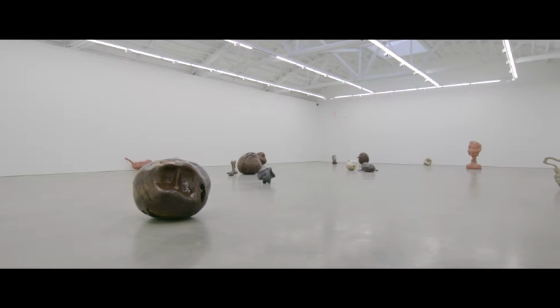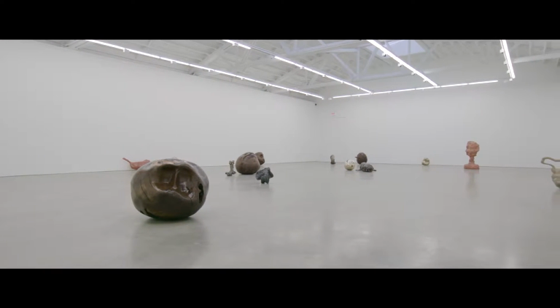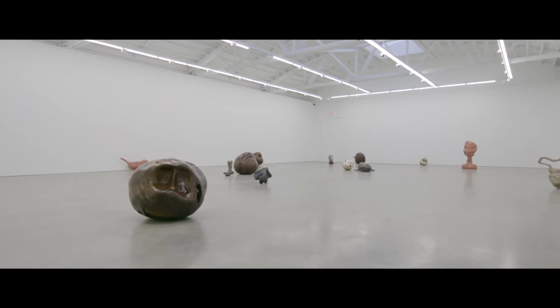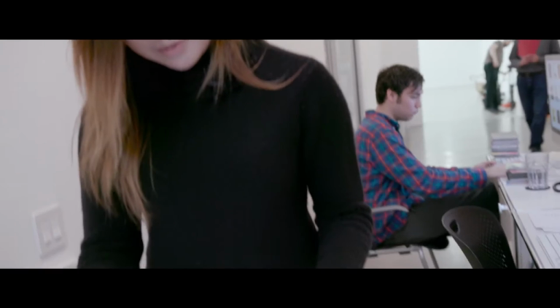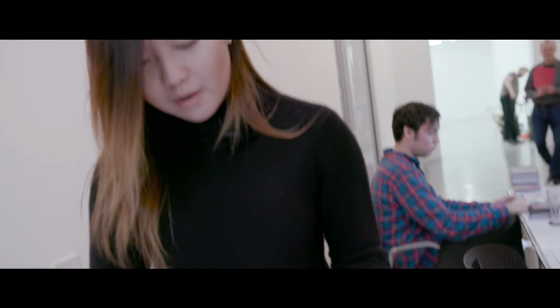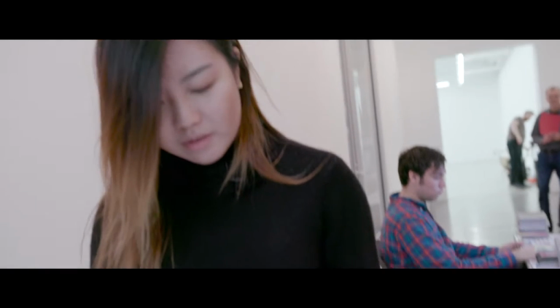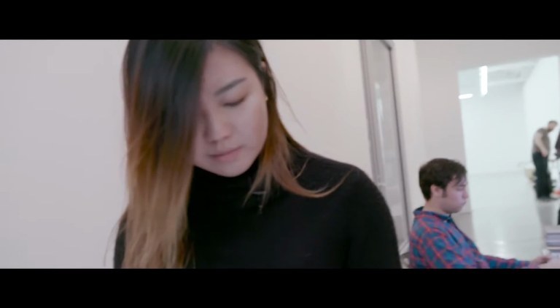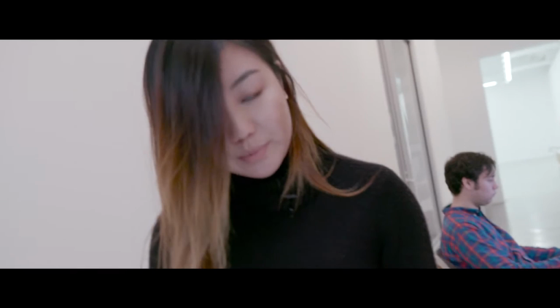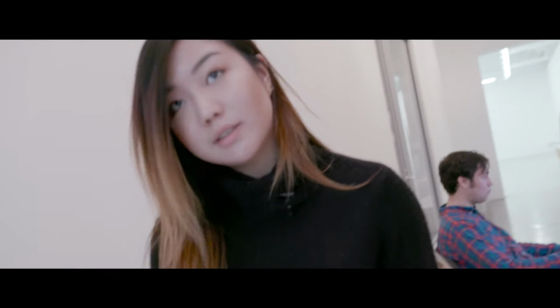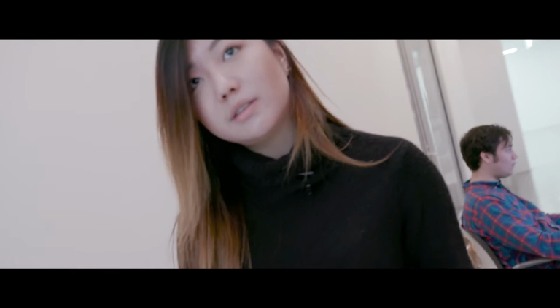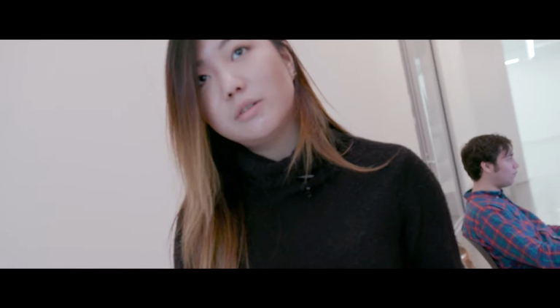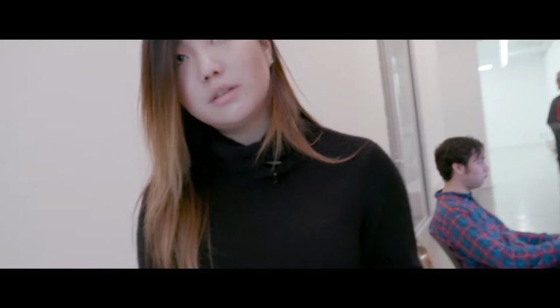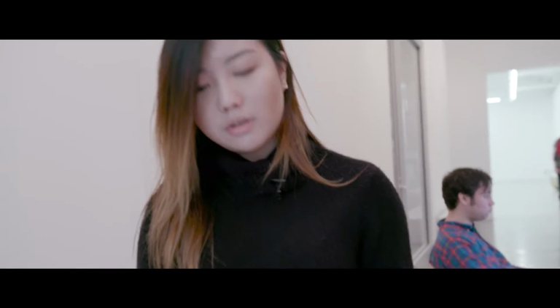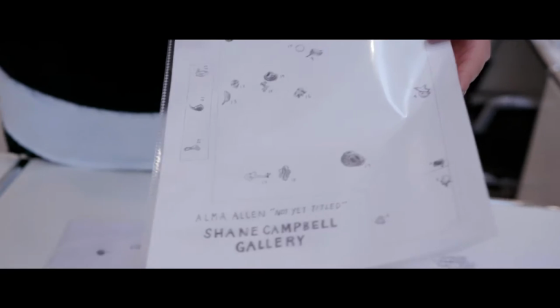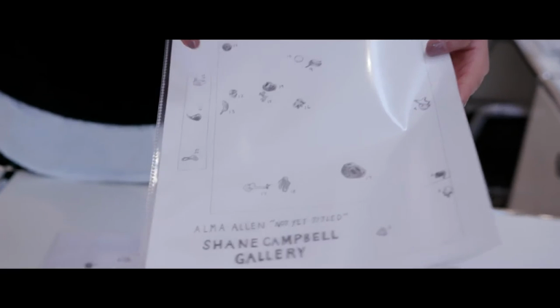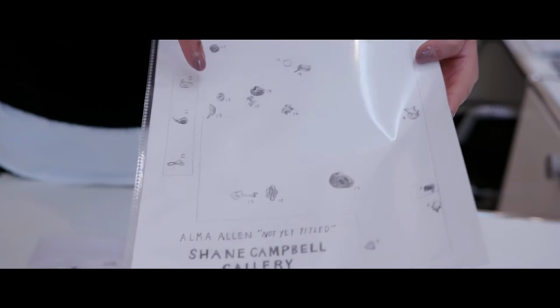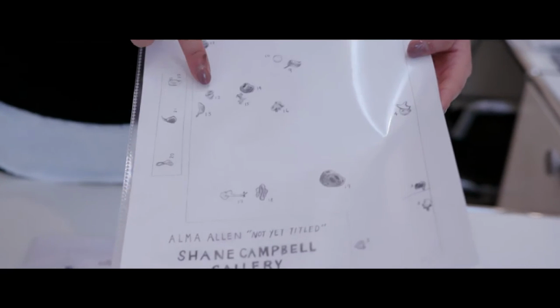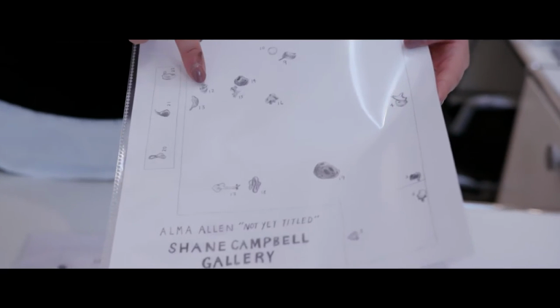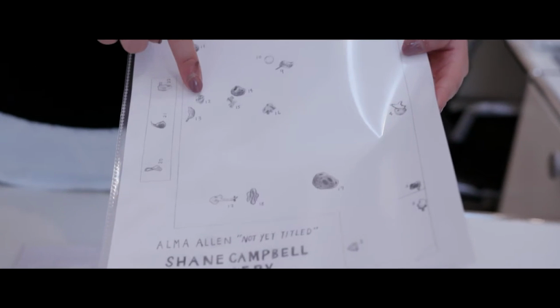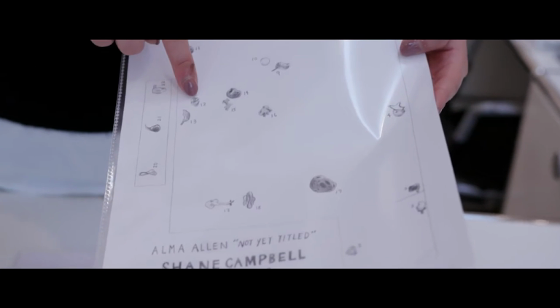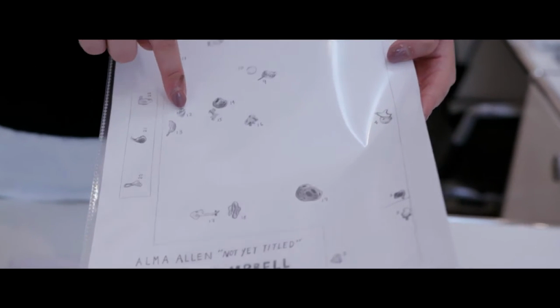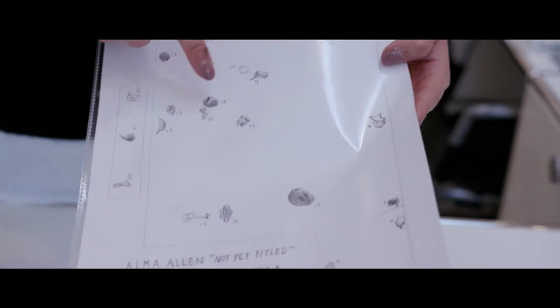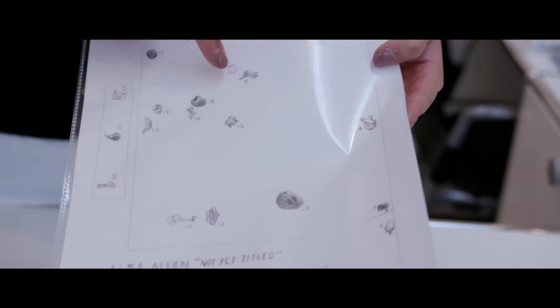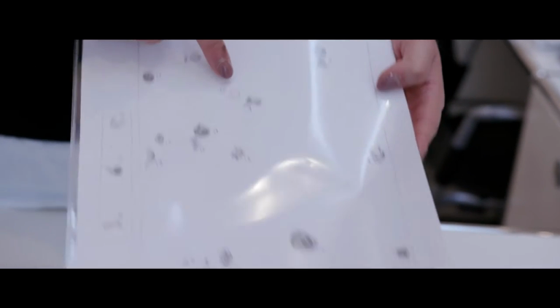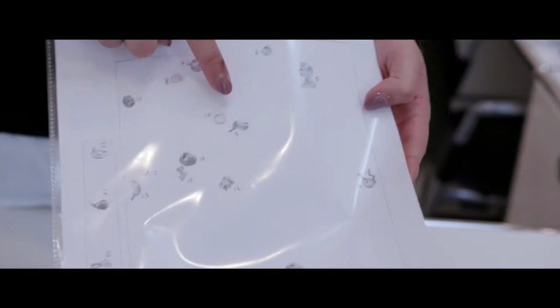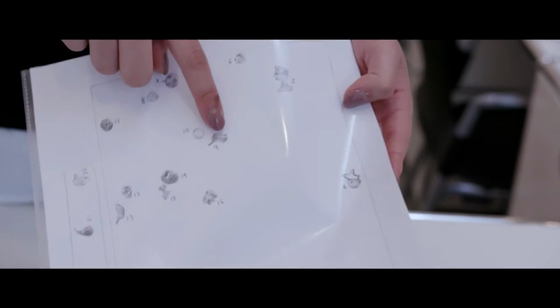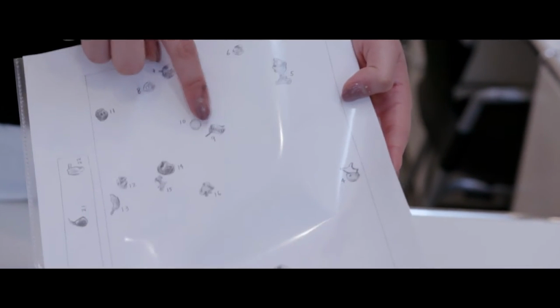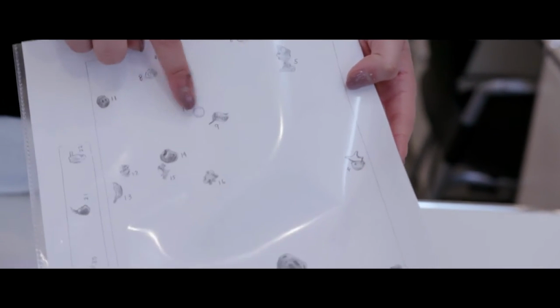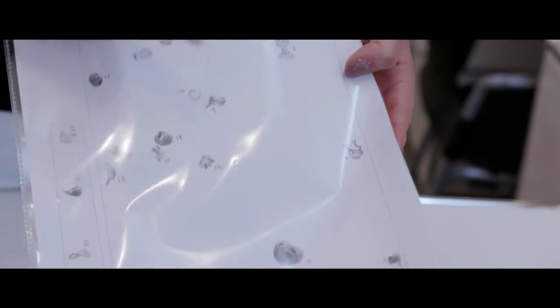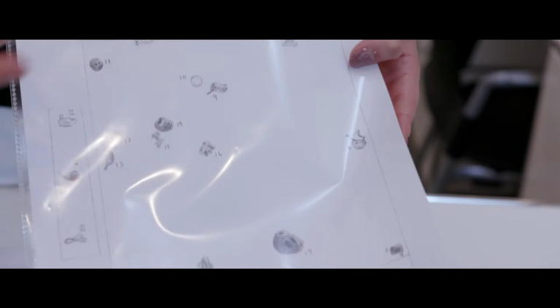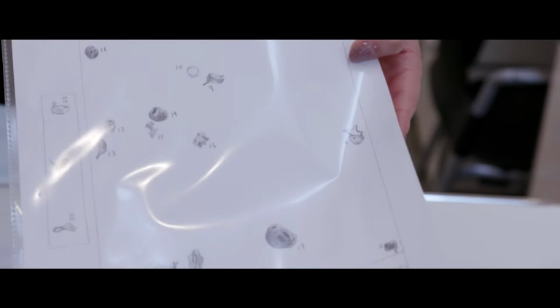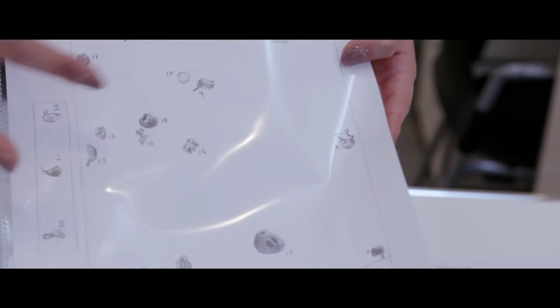I drew all the pieces shown at the show as a reference — it would be like a directory or guide.